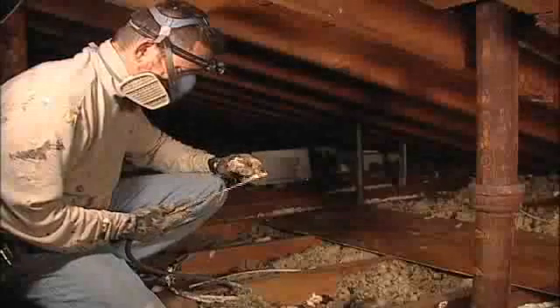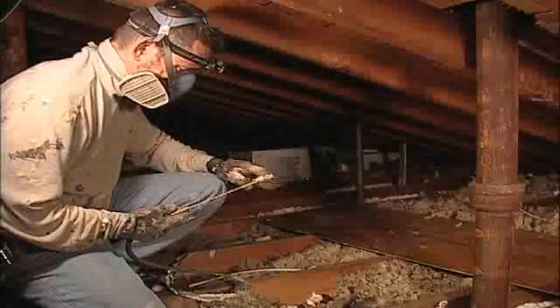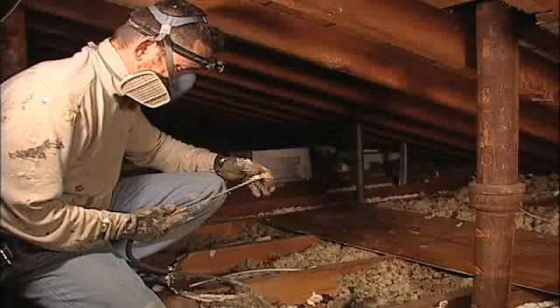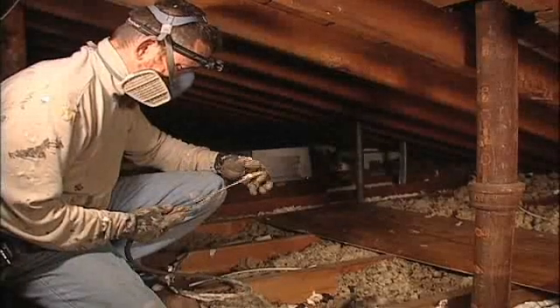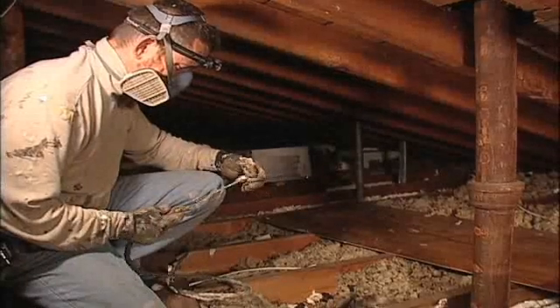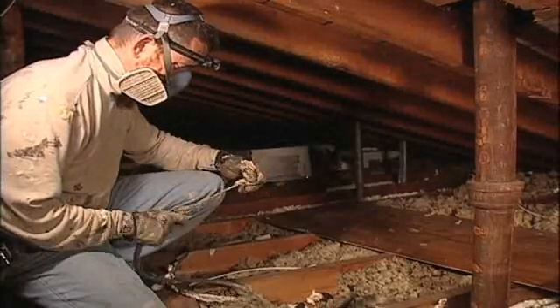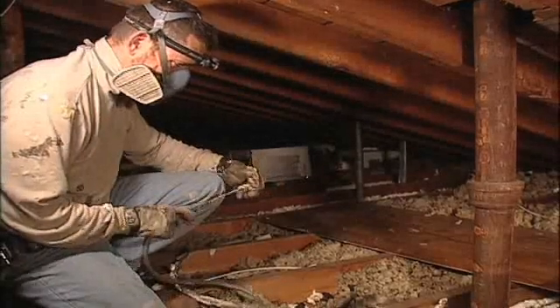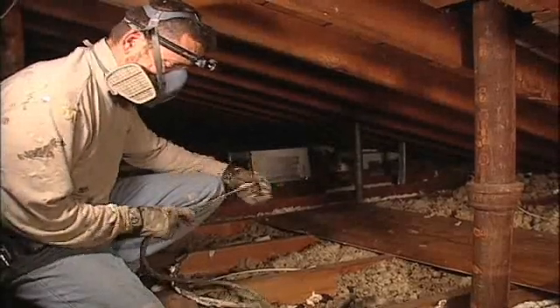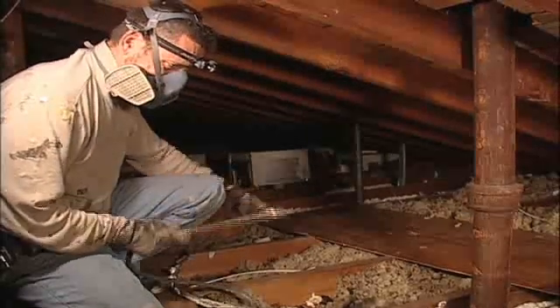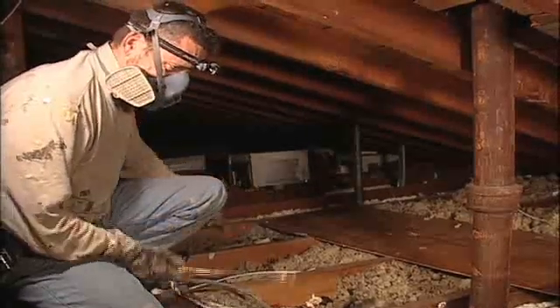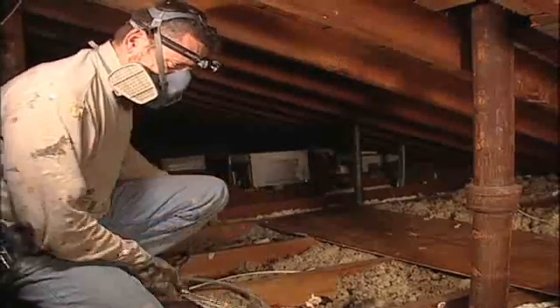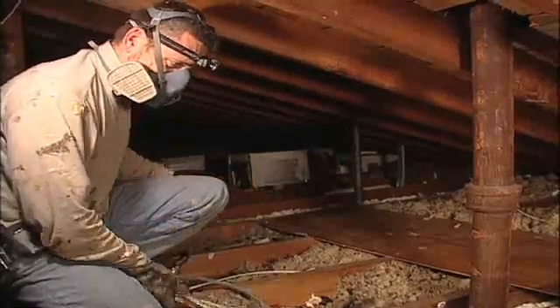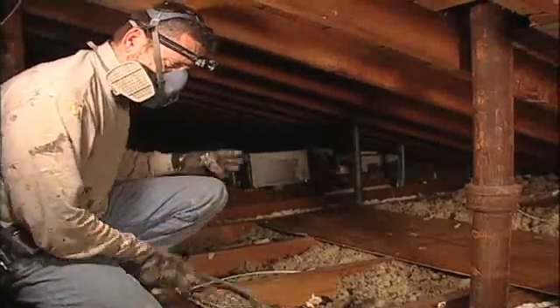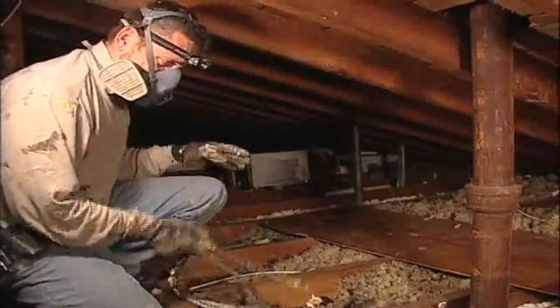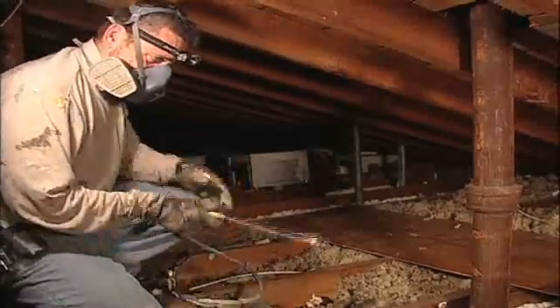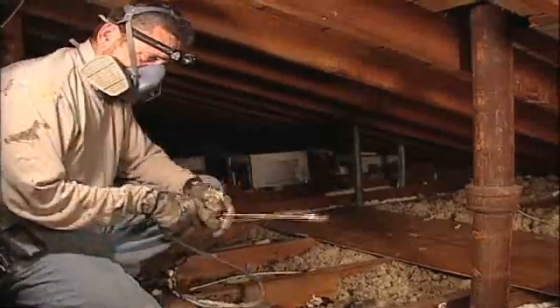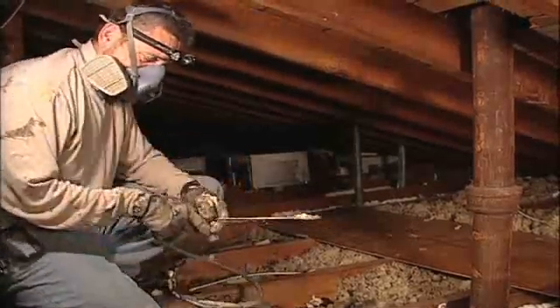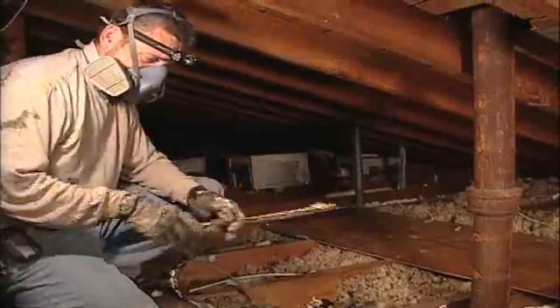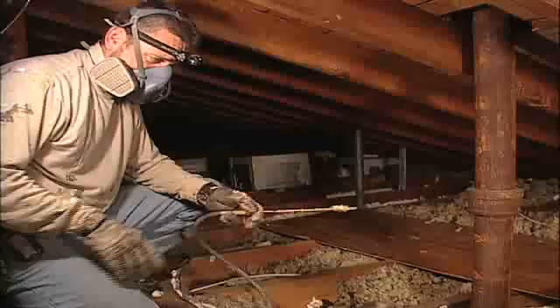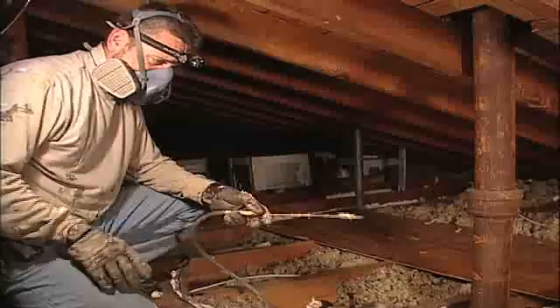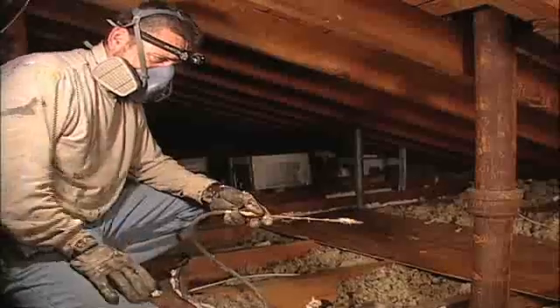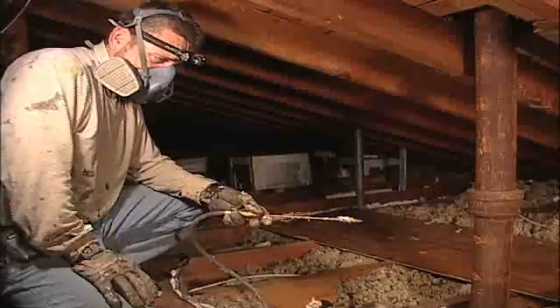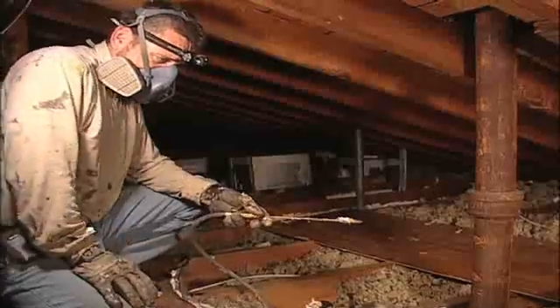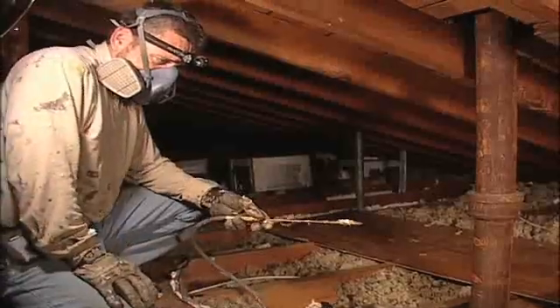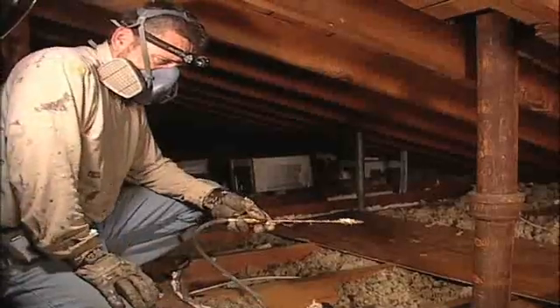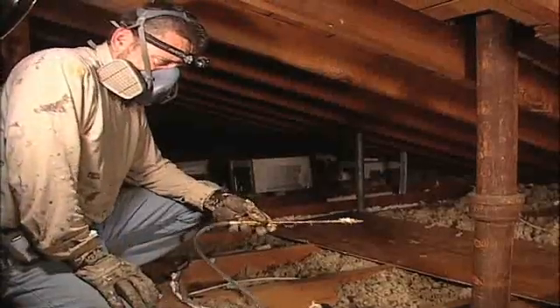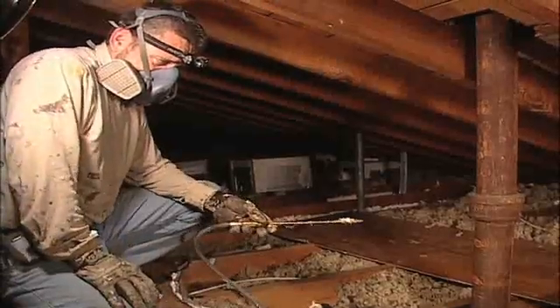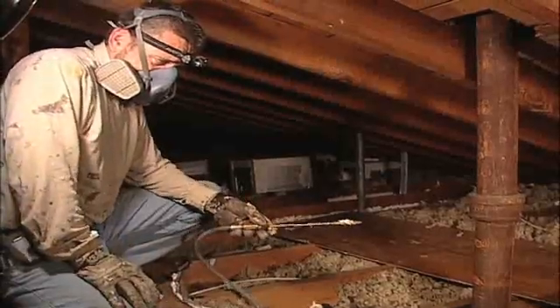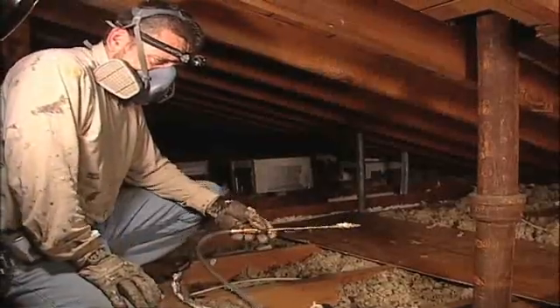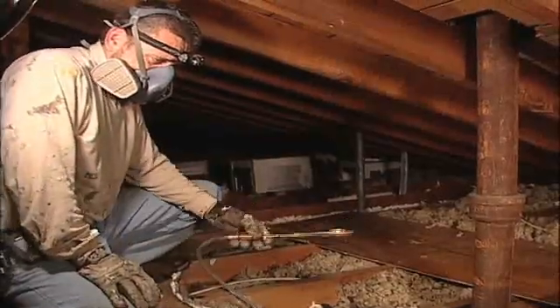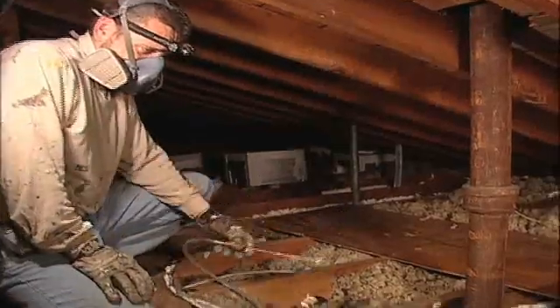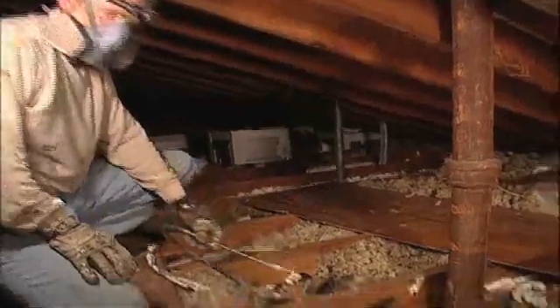Air sealing is the most critical component of our weatherization work. The majority of this work will occur in the attic.